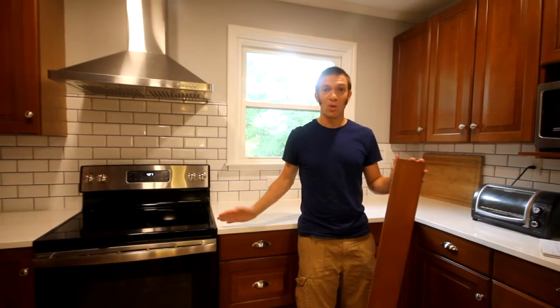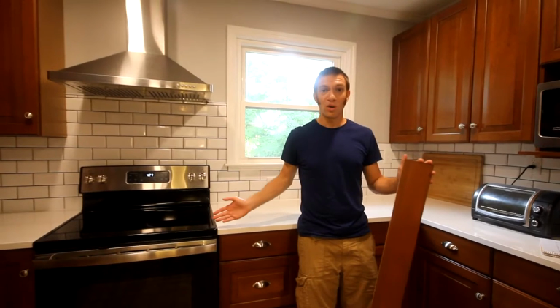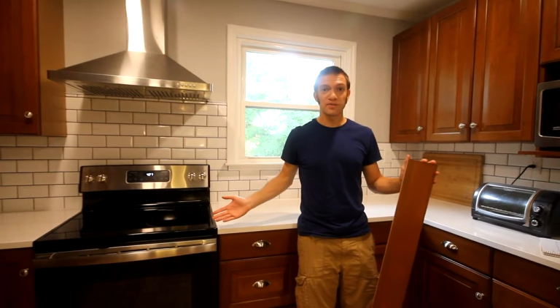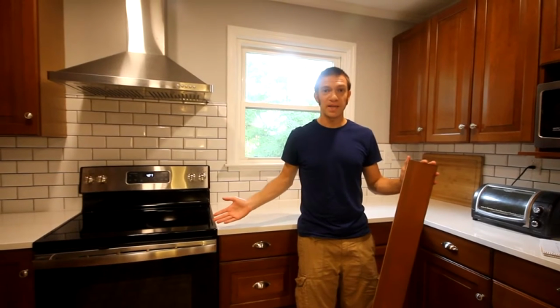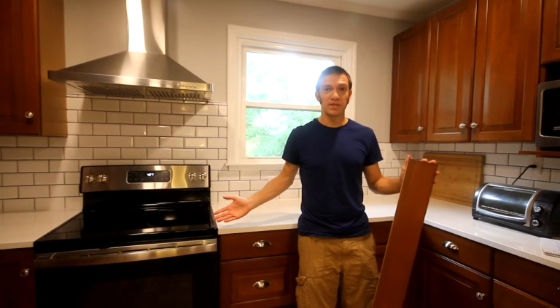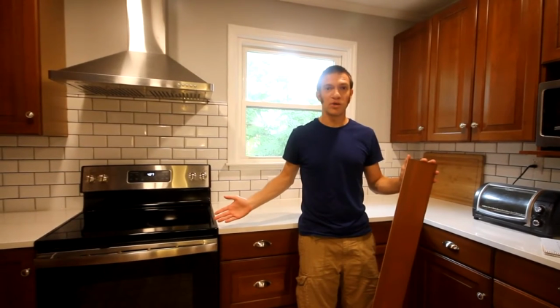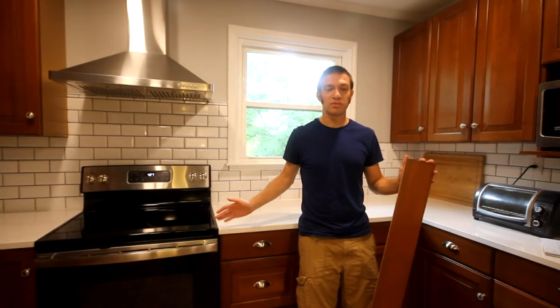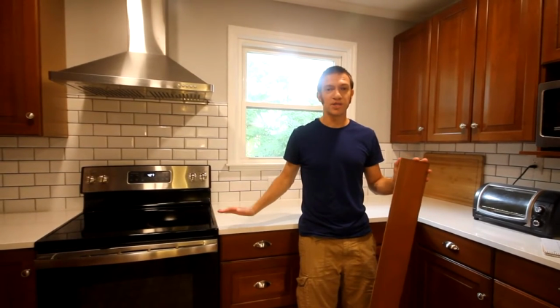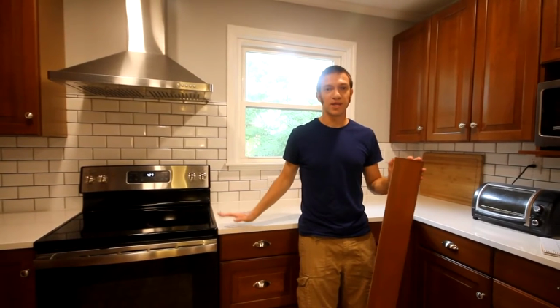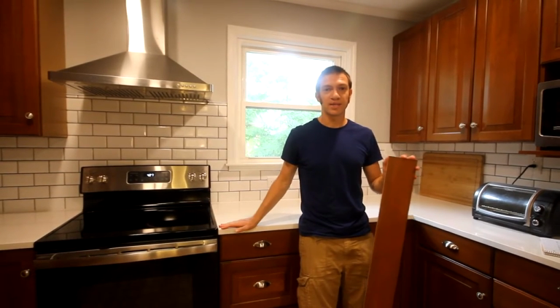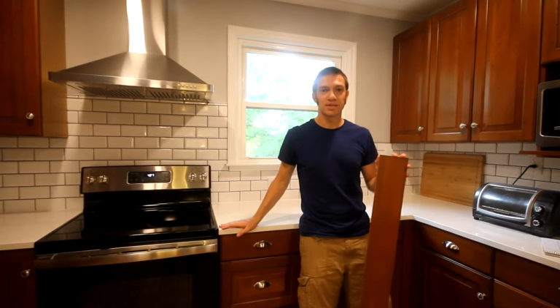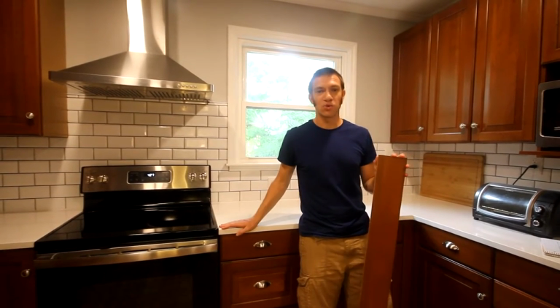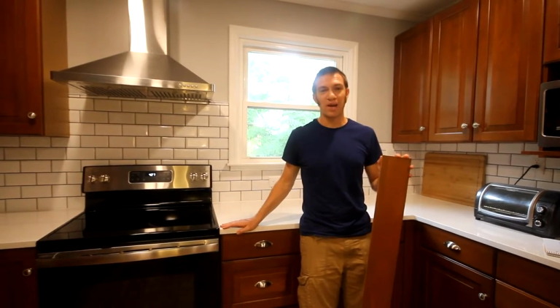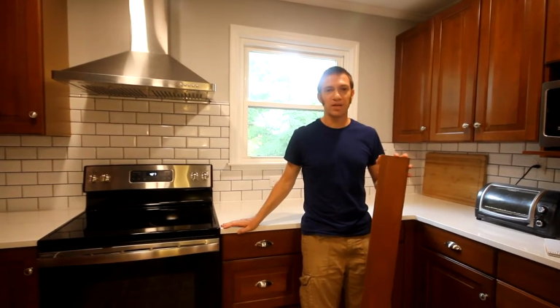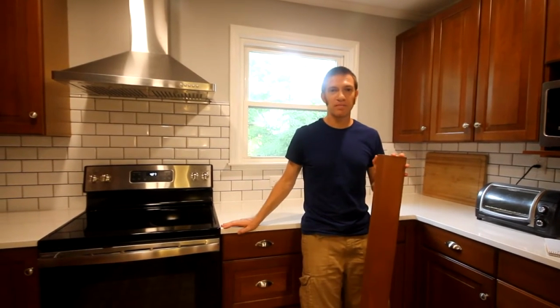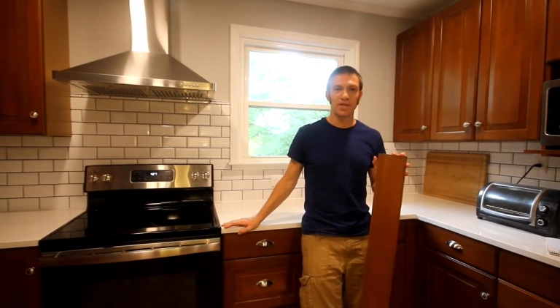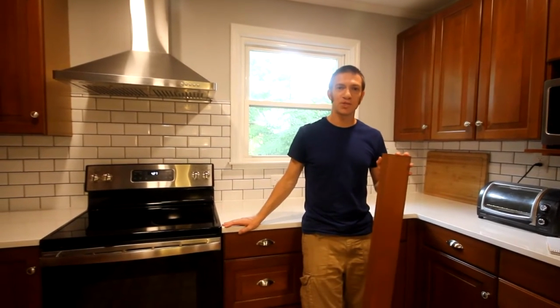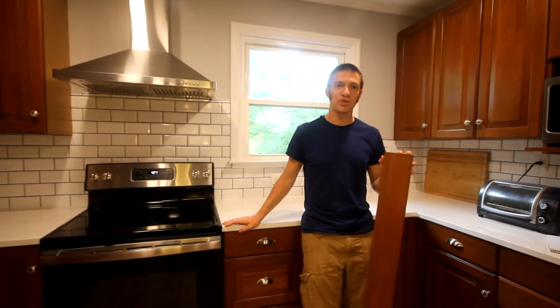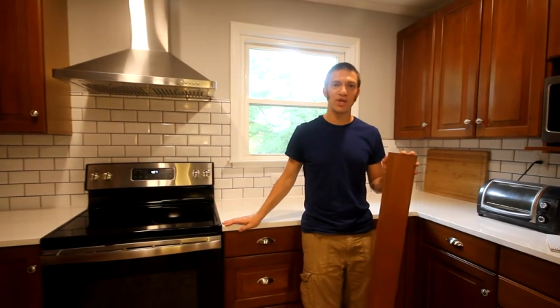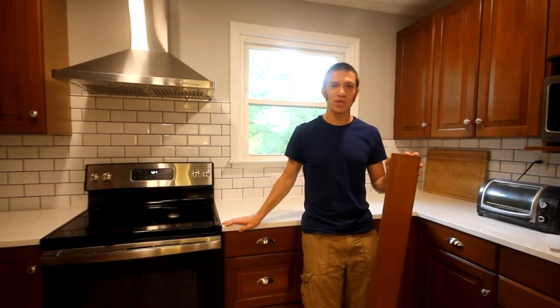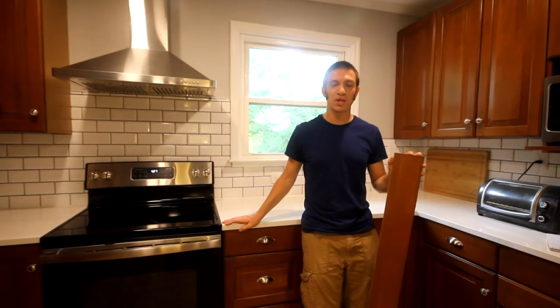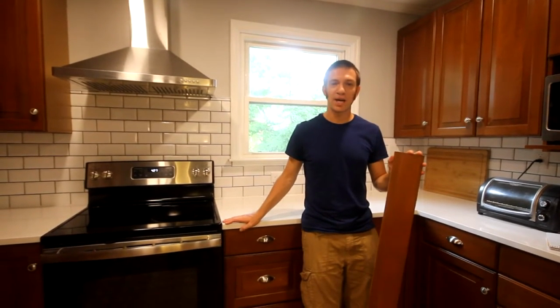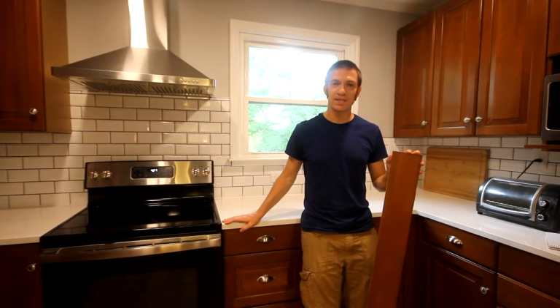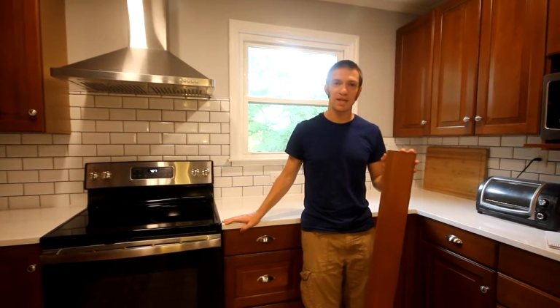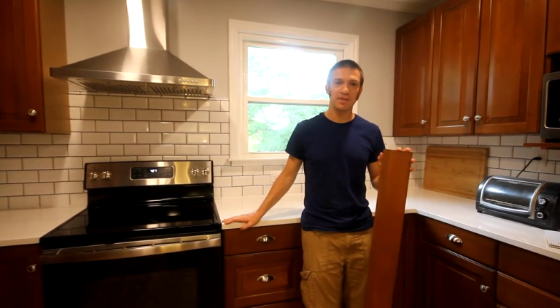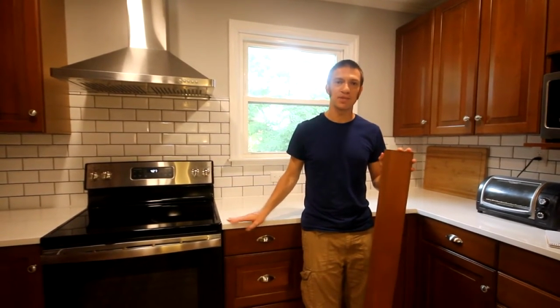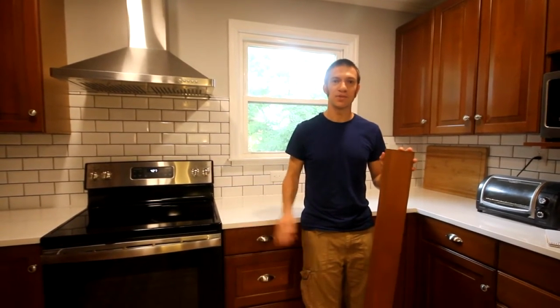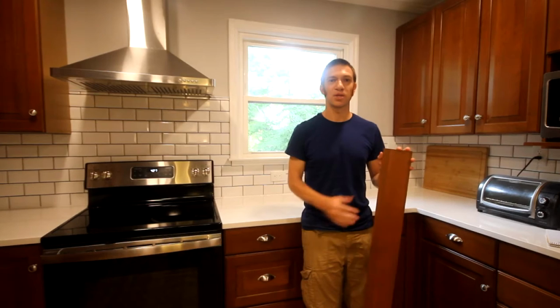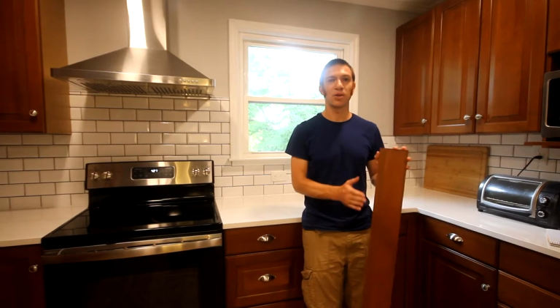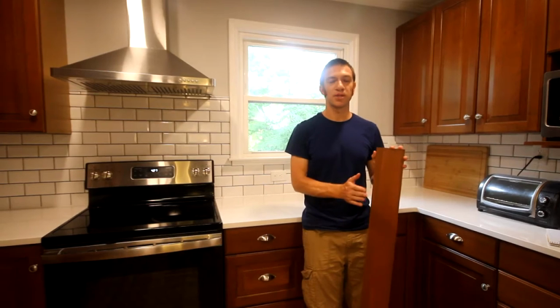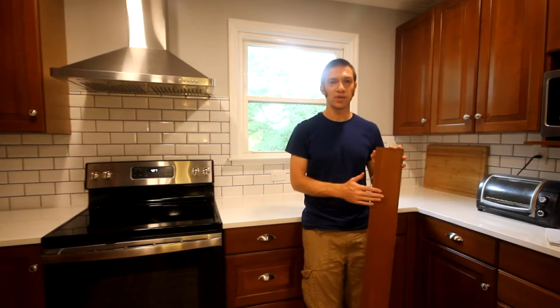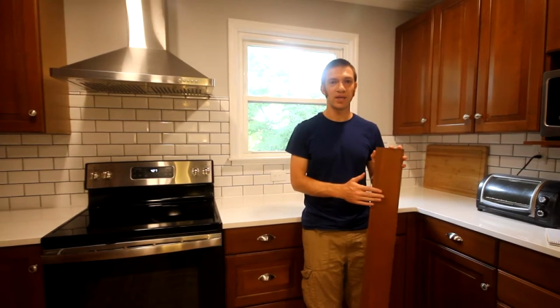Welcome to Practical Home Projects. We're wrapping up our kitchen renovation and the last step is to install the toe kicks.